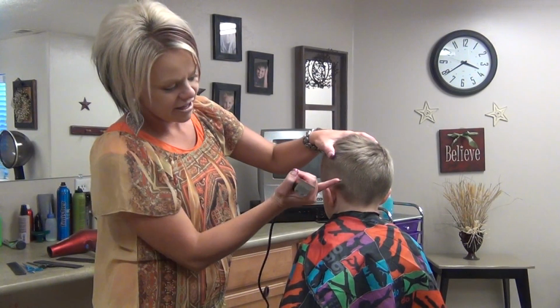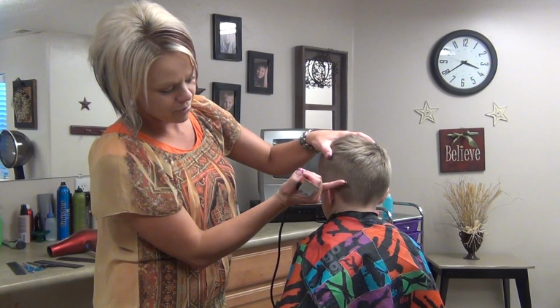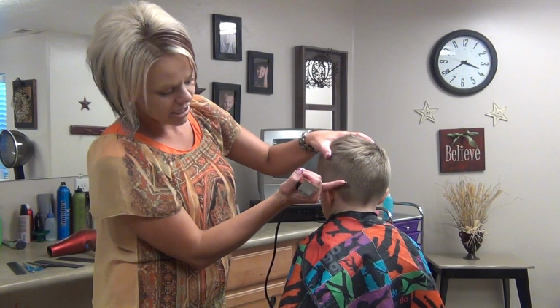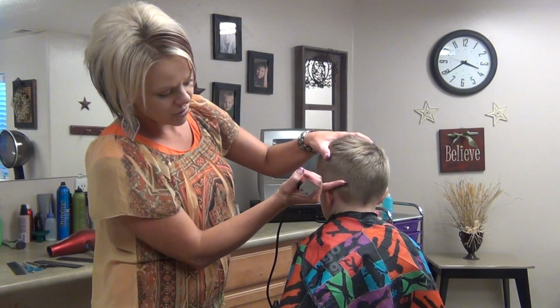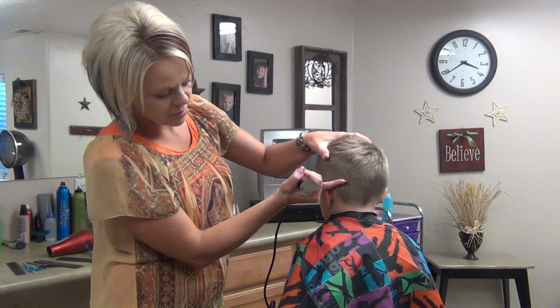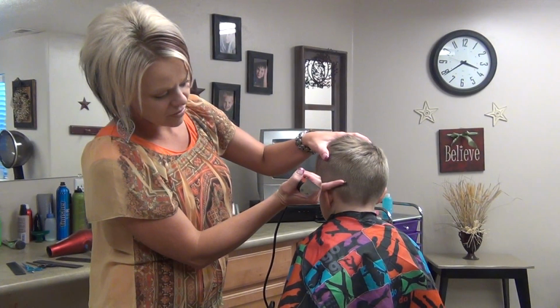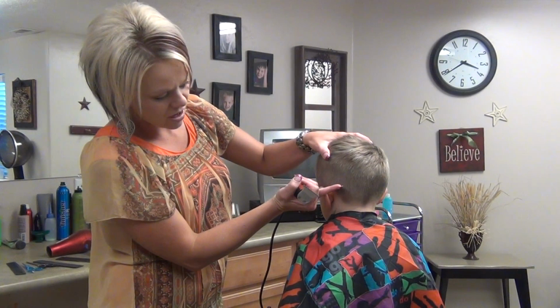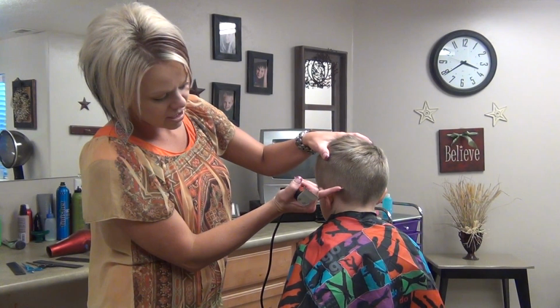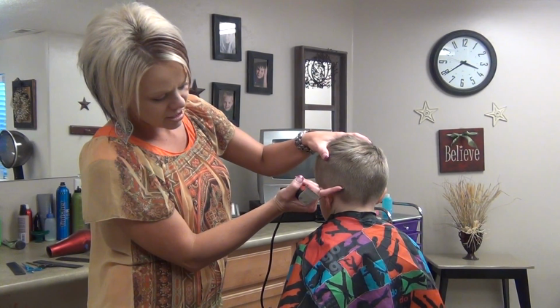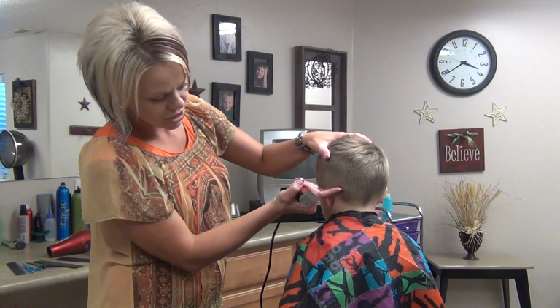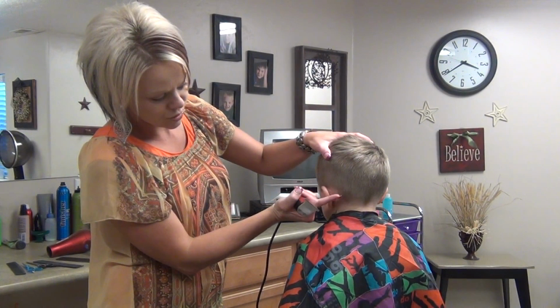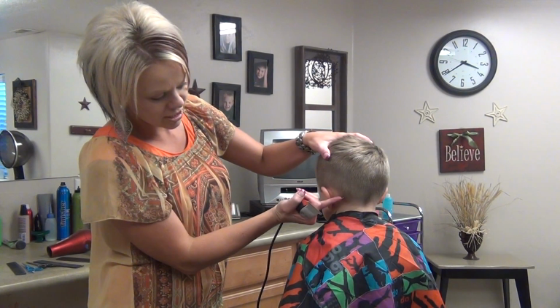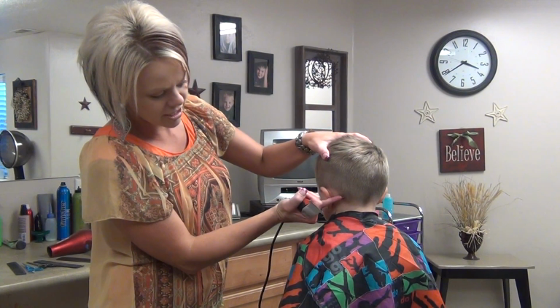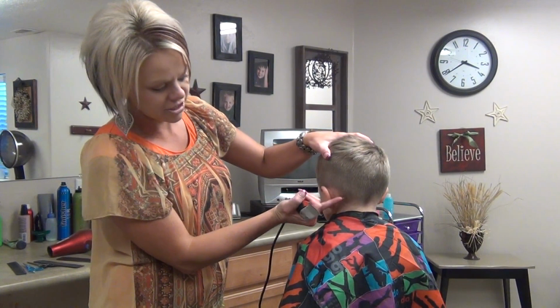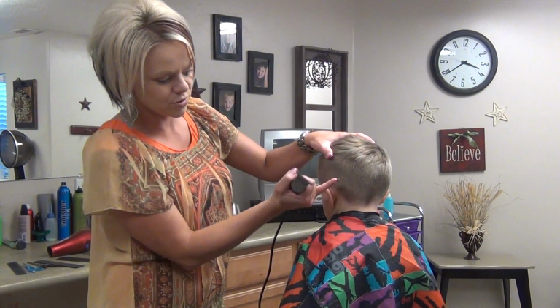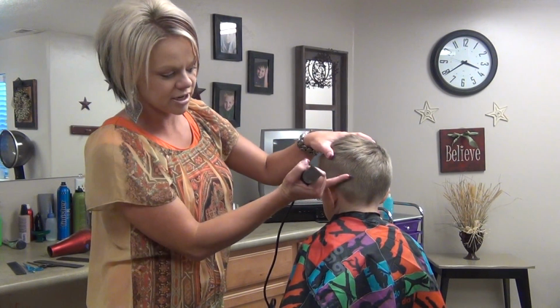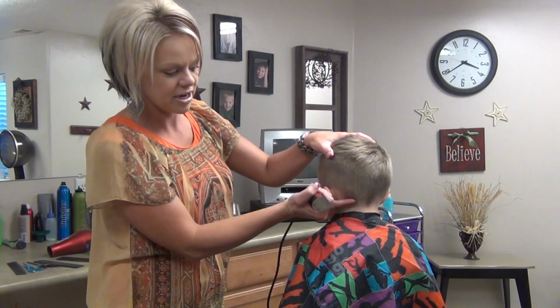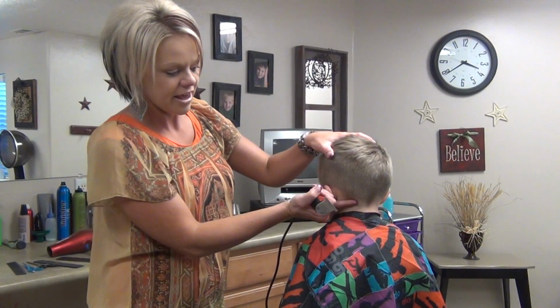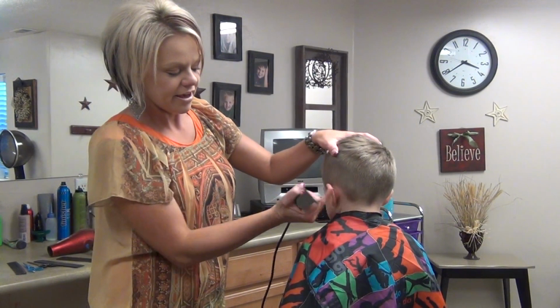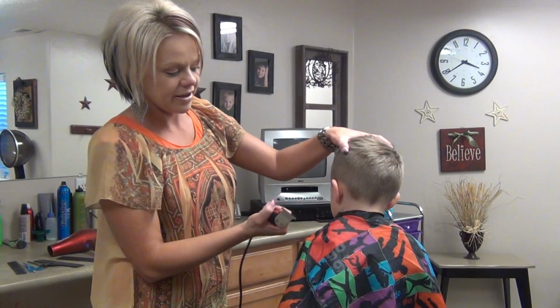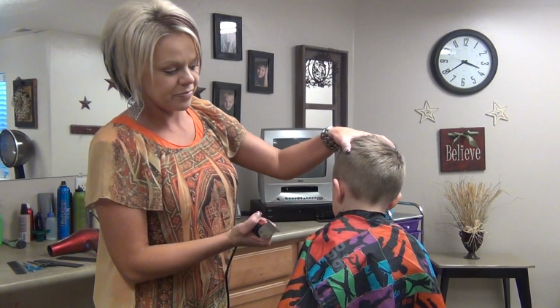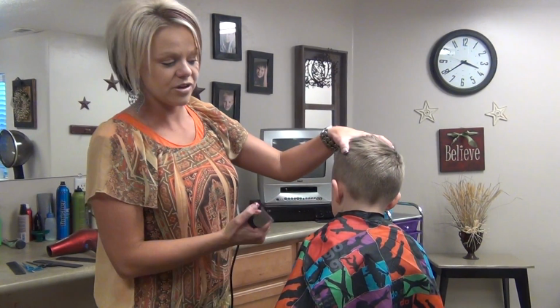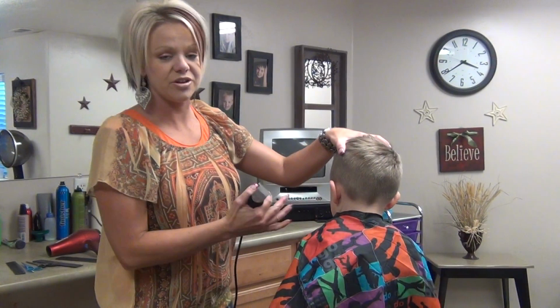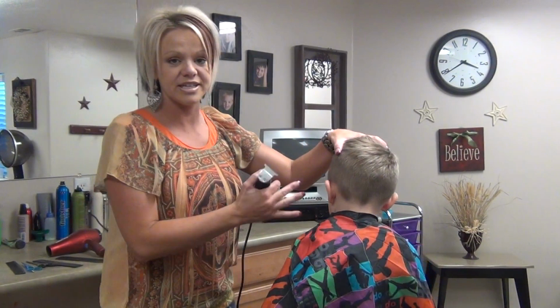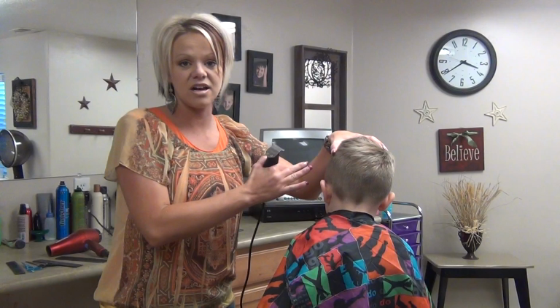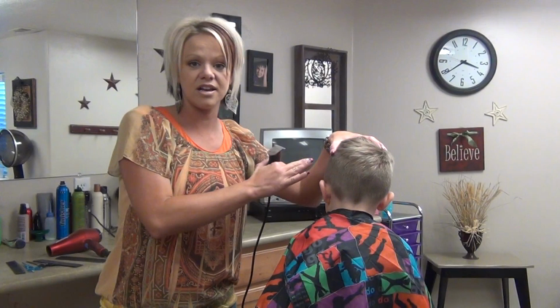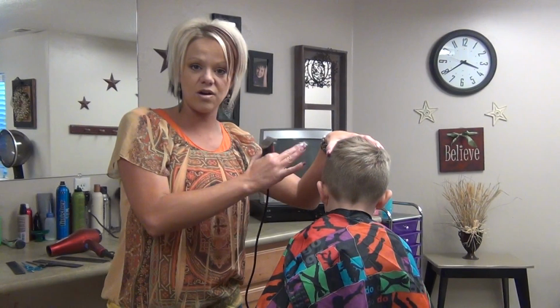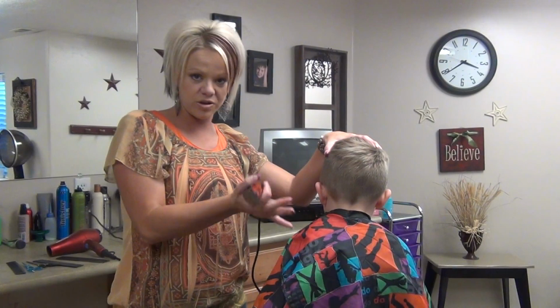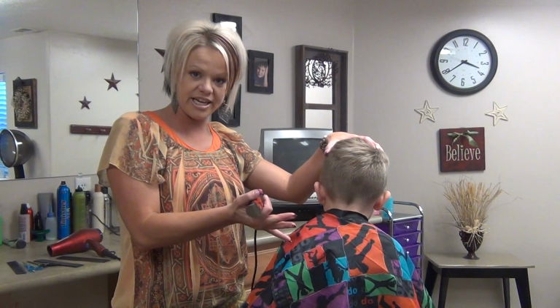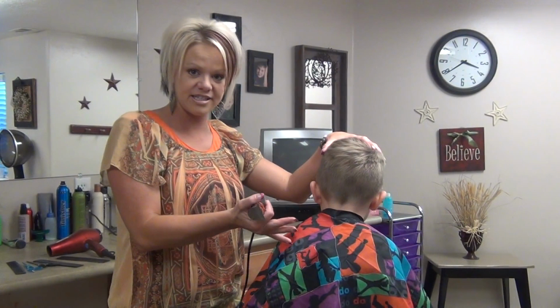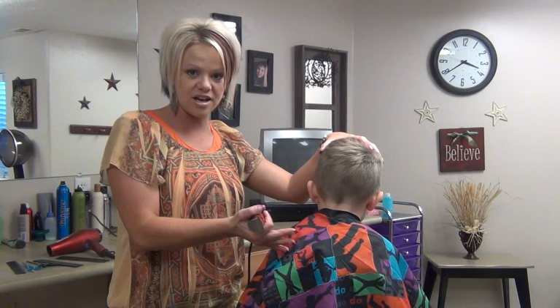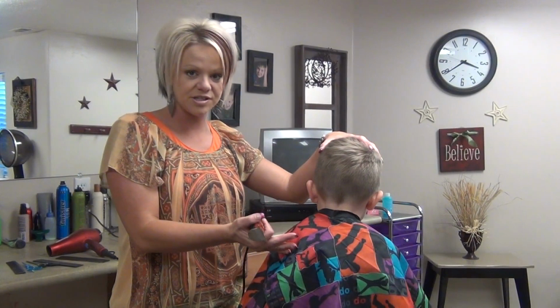We're going to go a little bit longer, shorter, and then shorter. You can do this on older kids also.